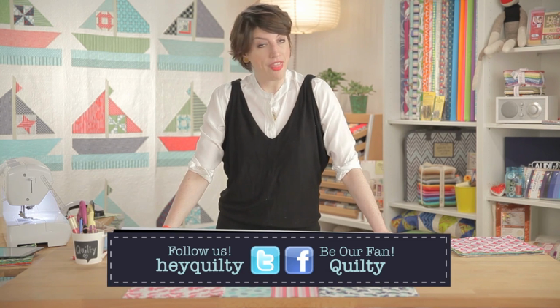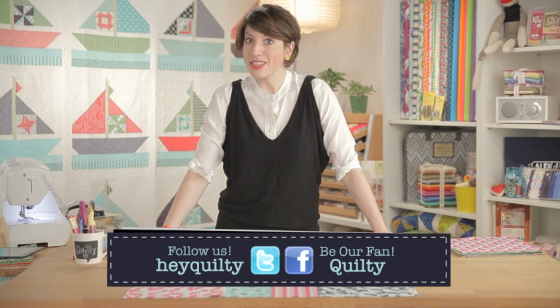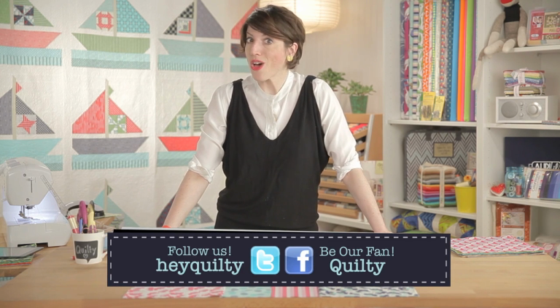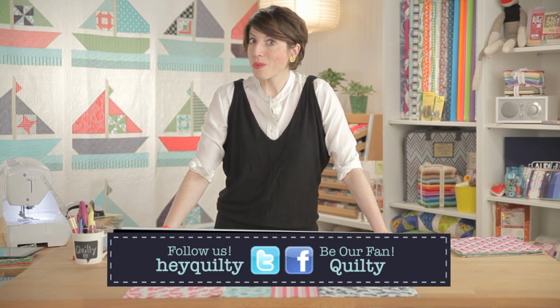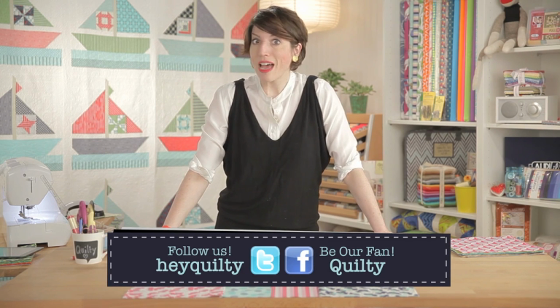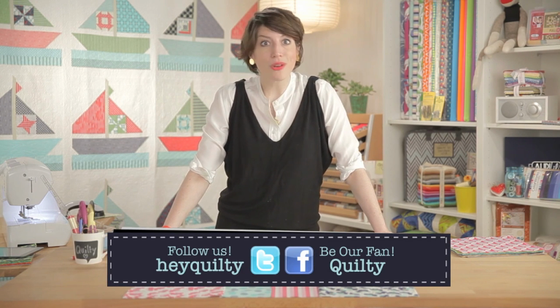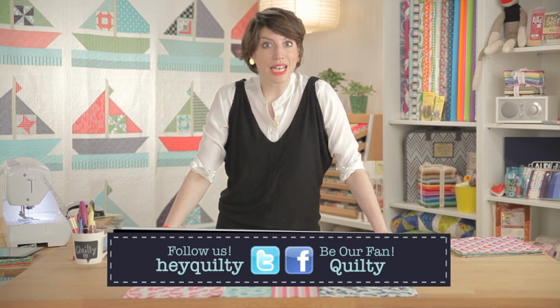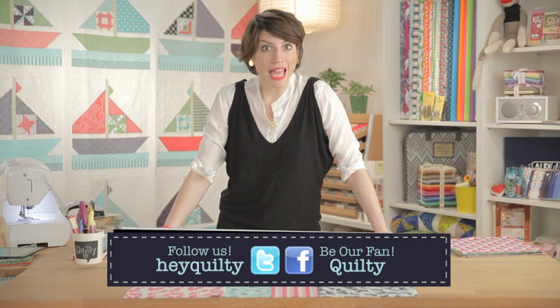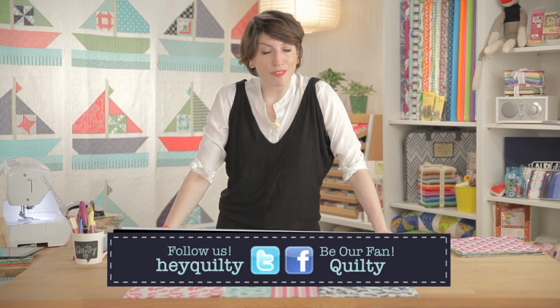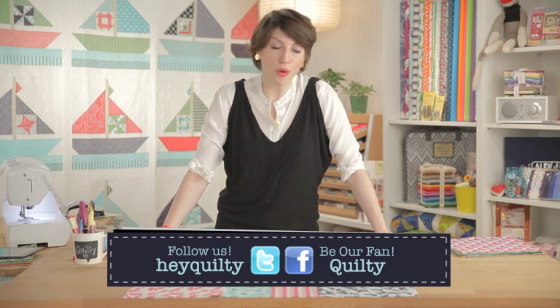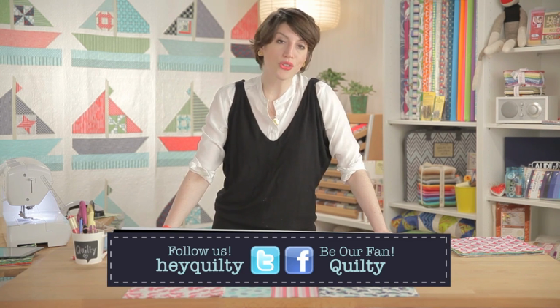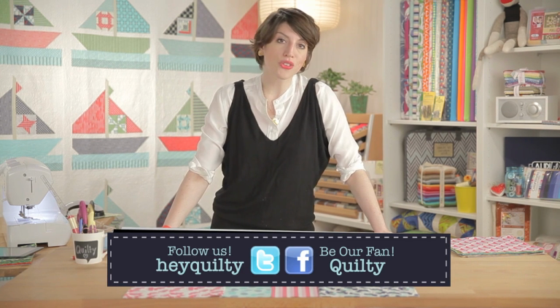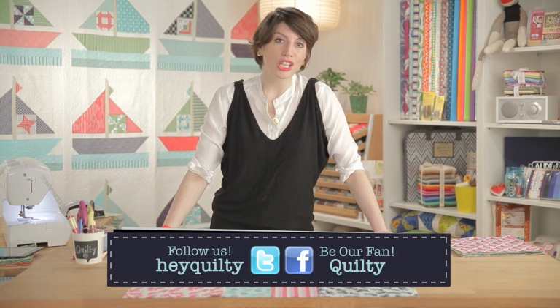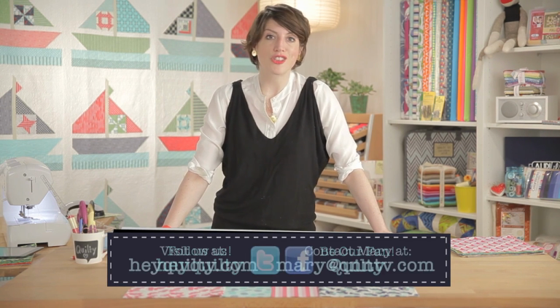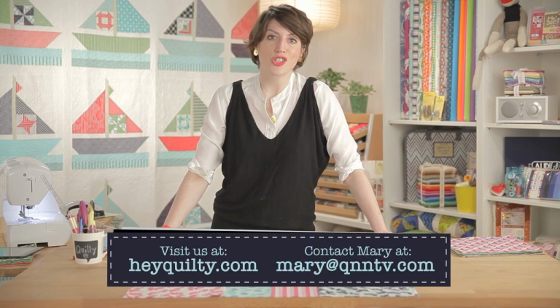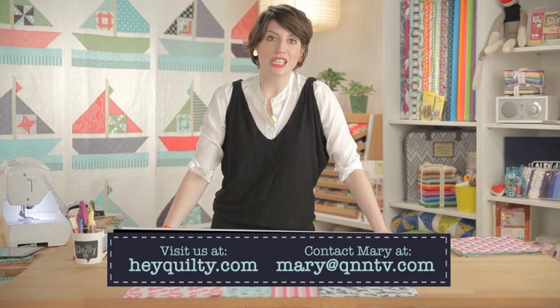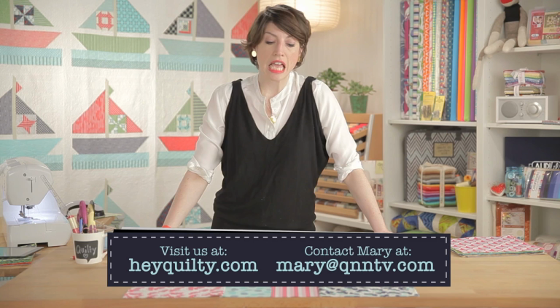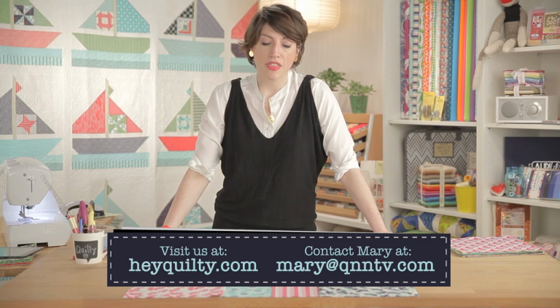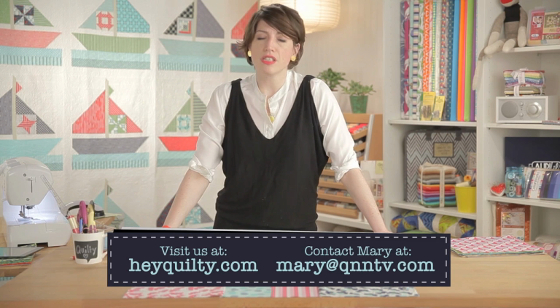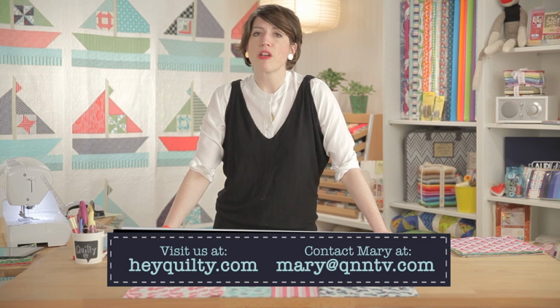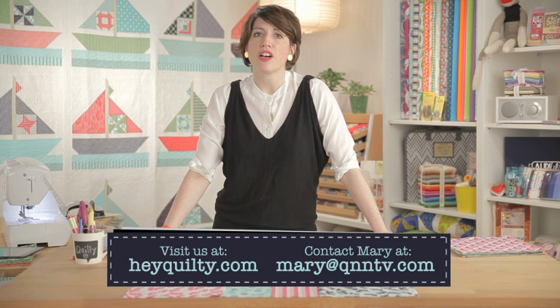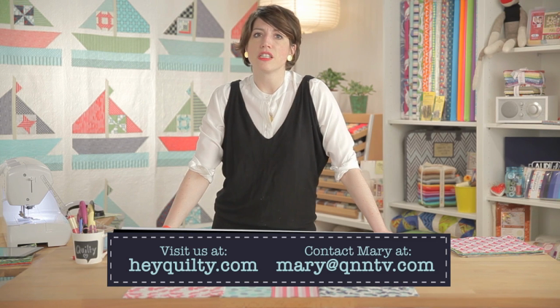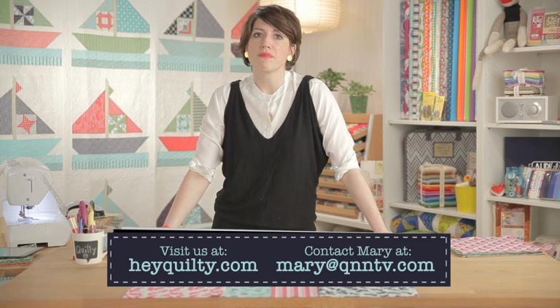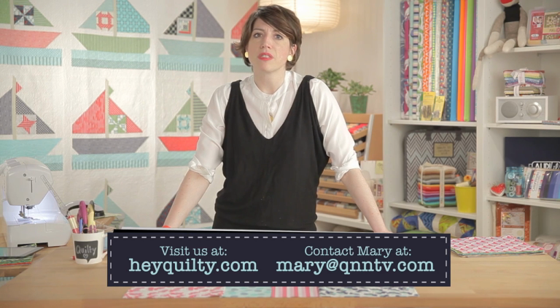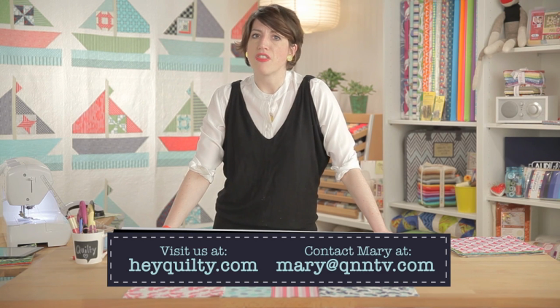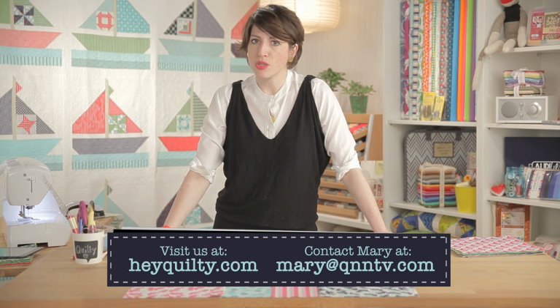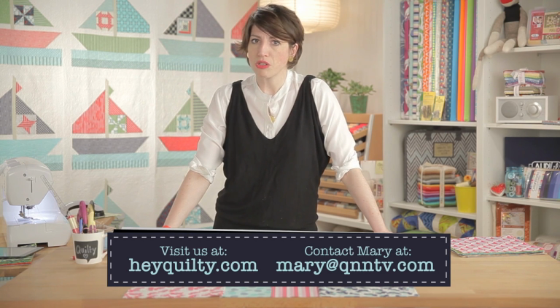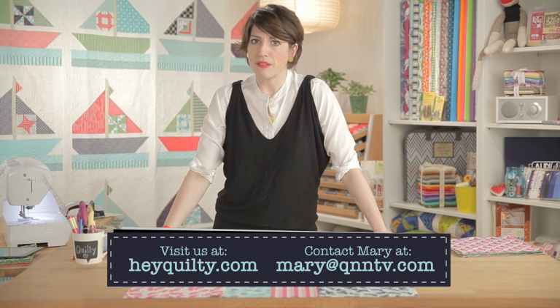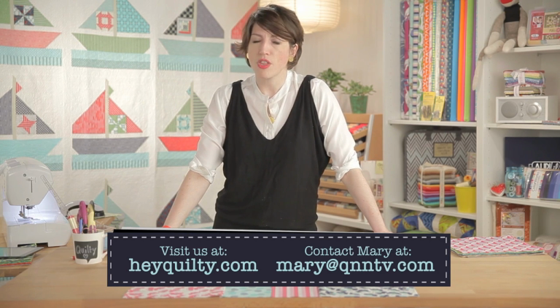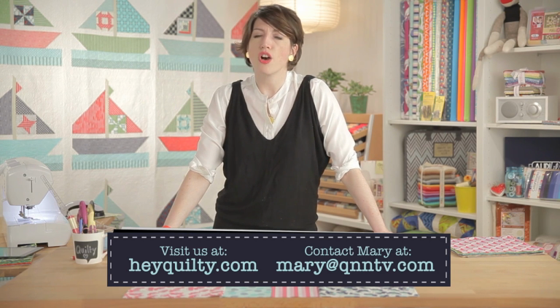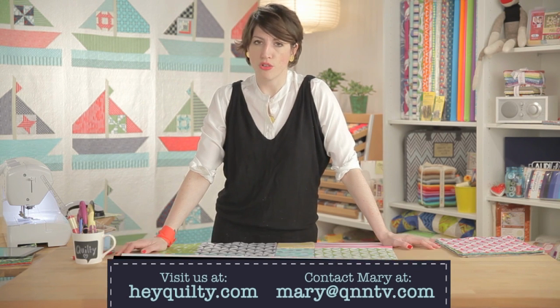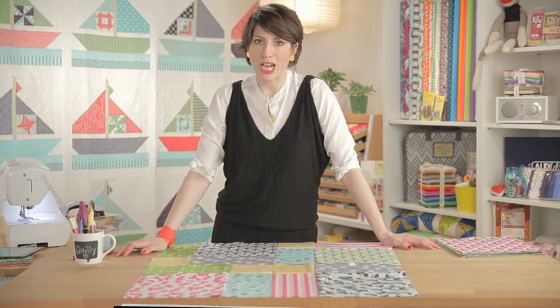That's all we've got for you today, folks, ladies and gents. This is Mary Fonz, and this is Quilty — over and out.